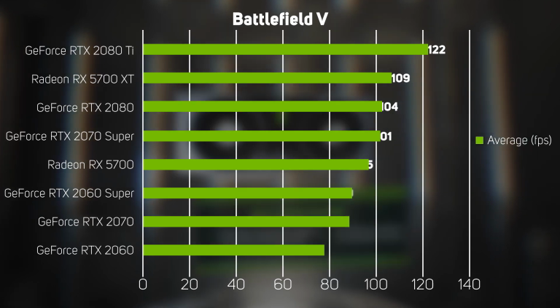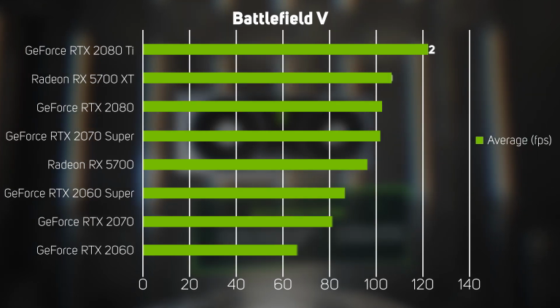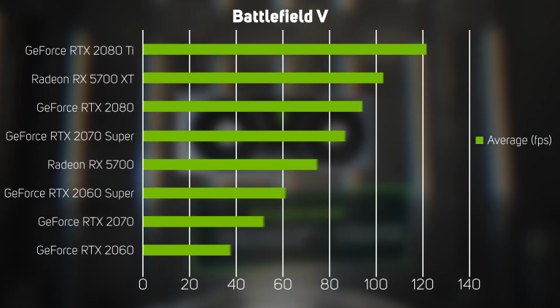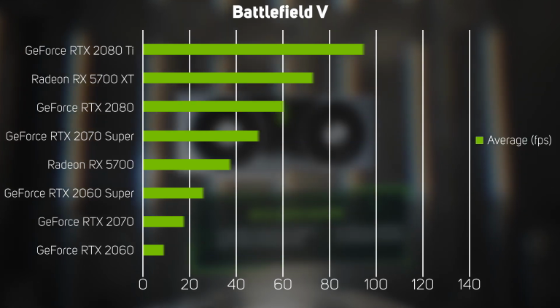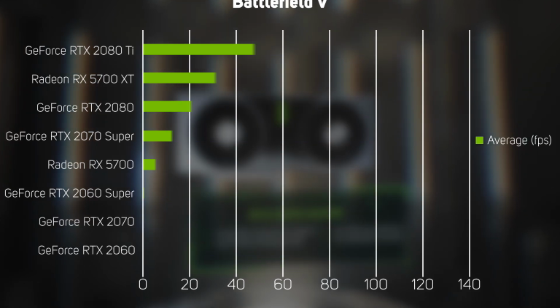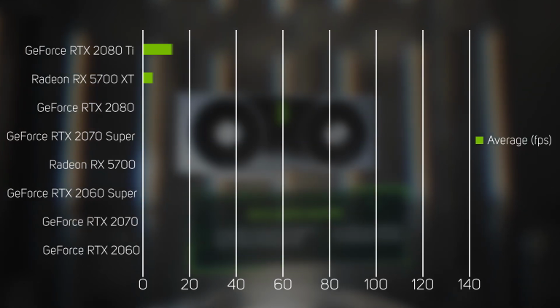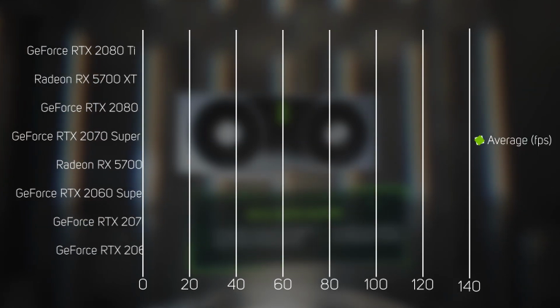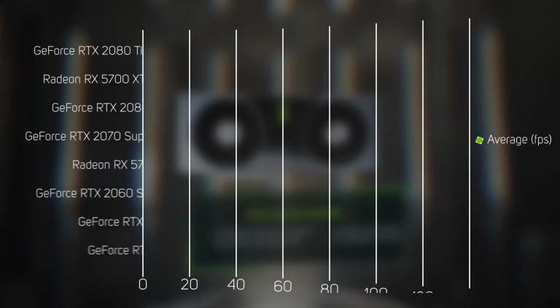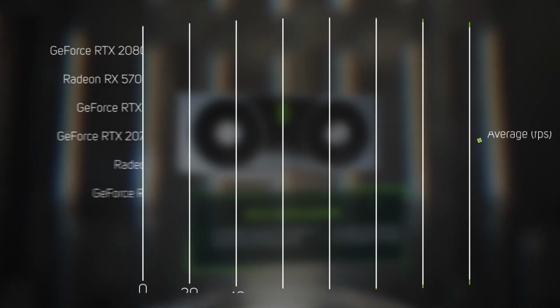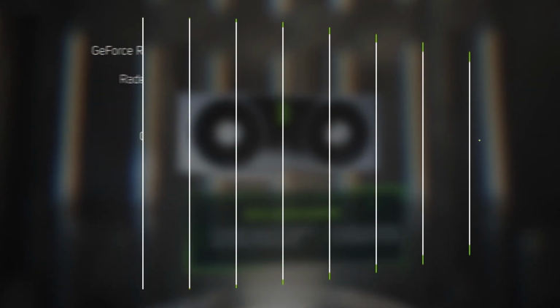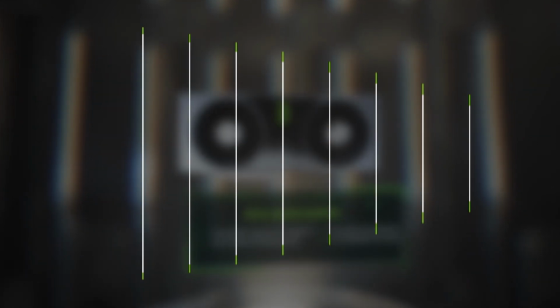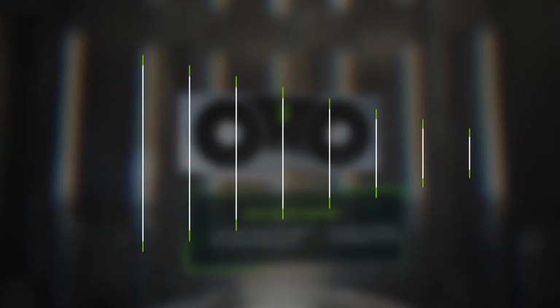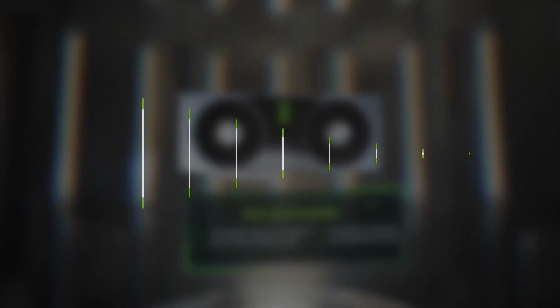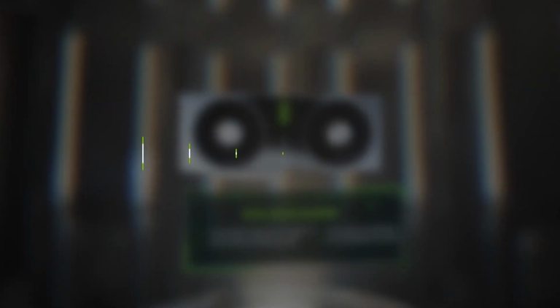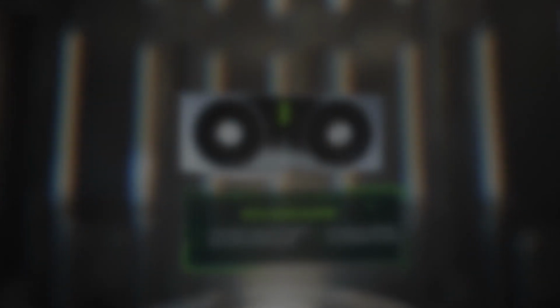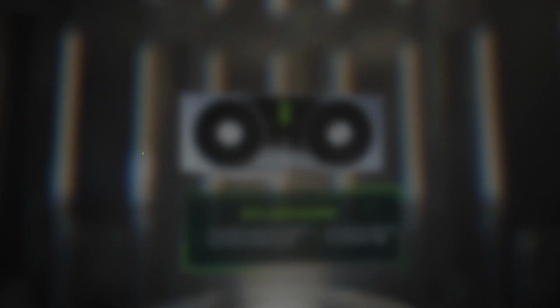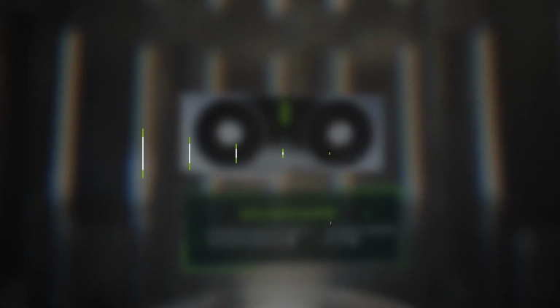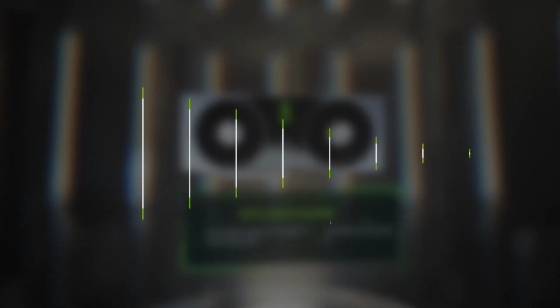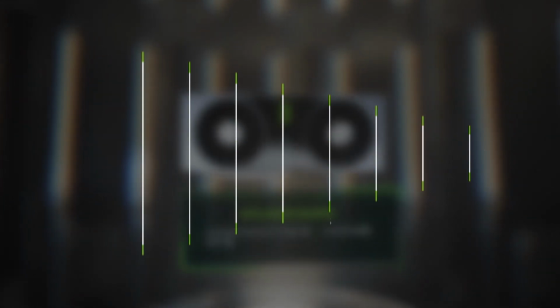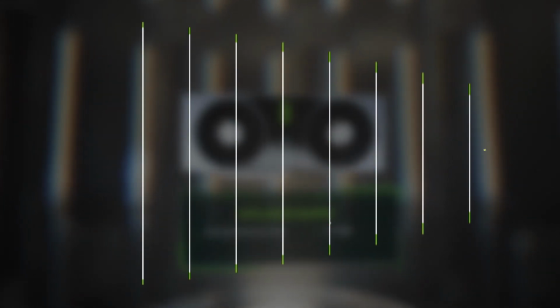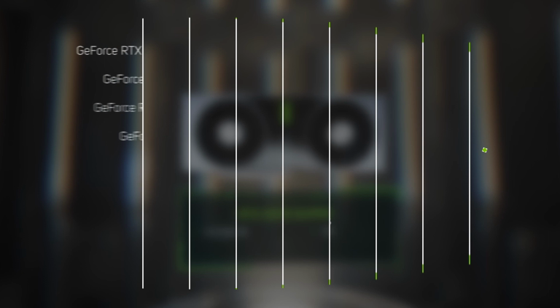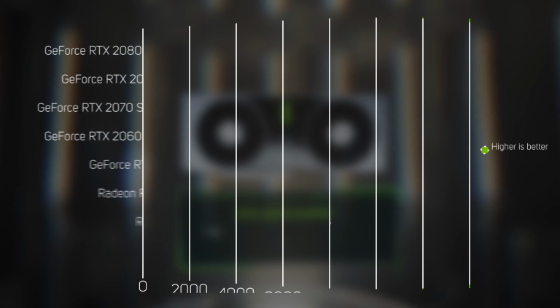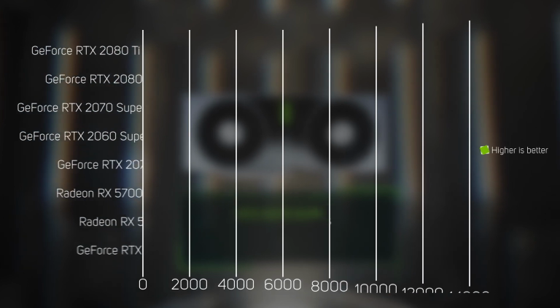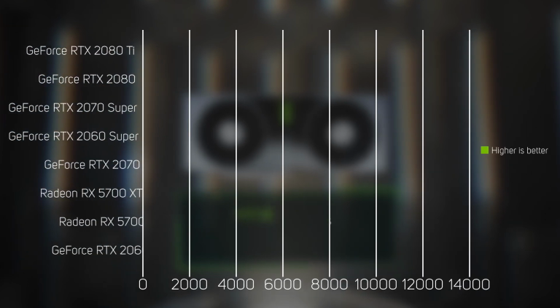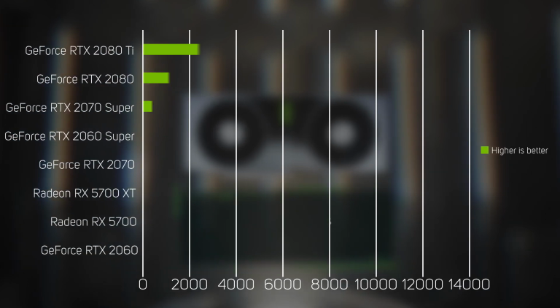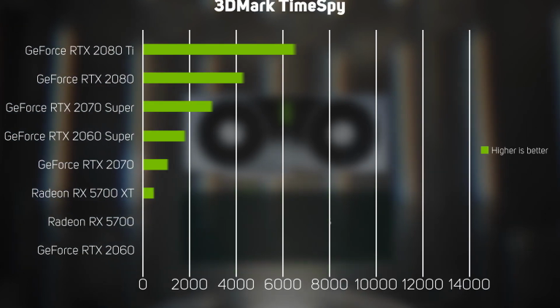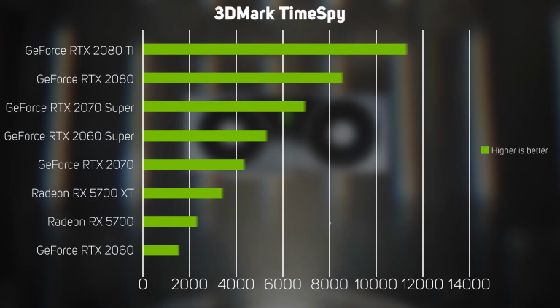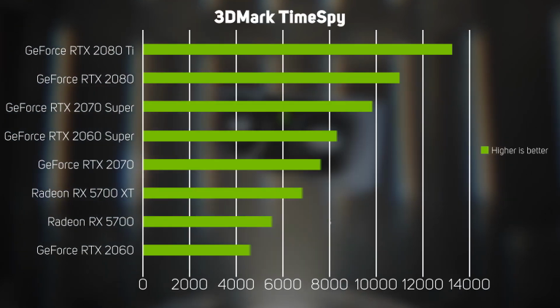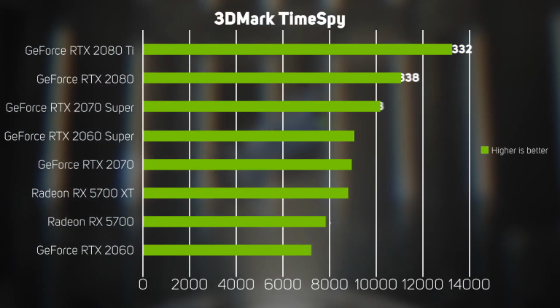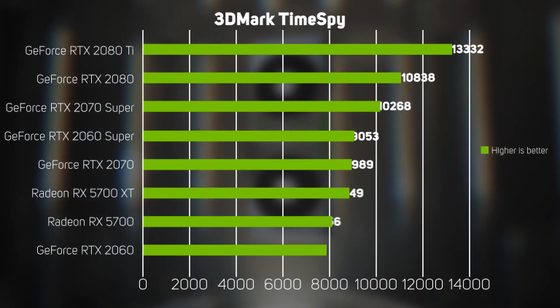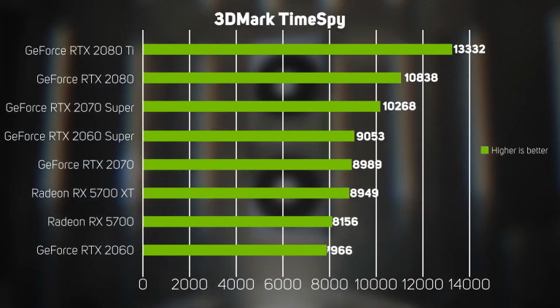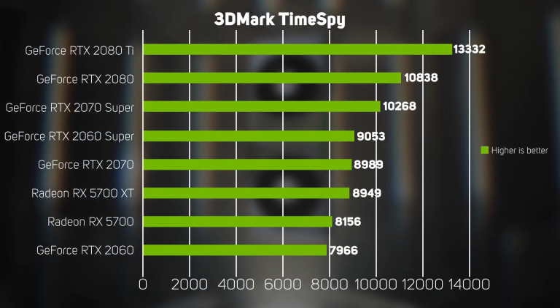Our last benchmark, TimeSpy, also showed a similar 14% performance gain for the new Super cards.